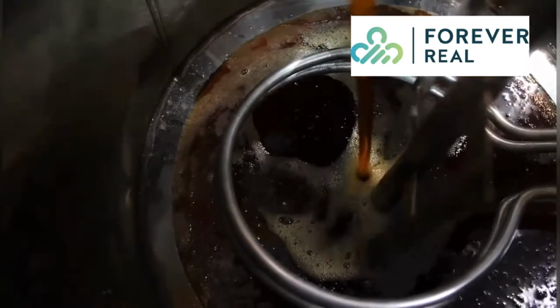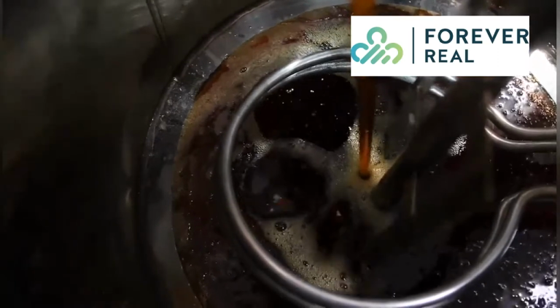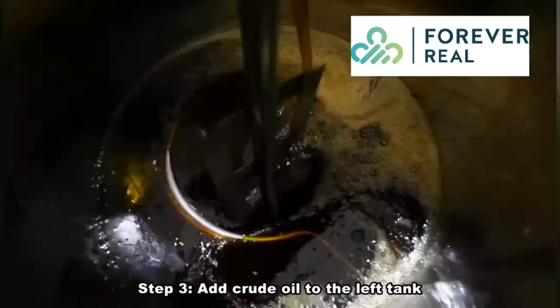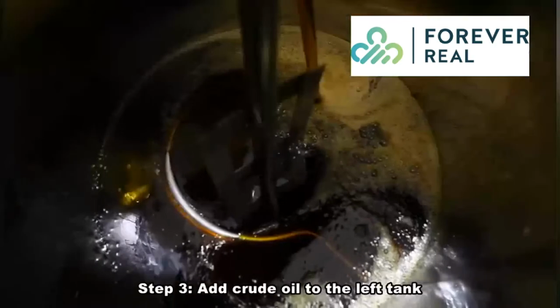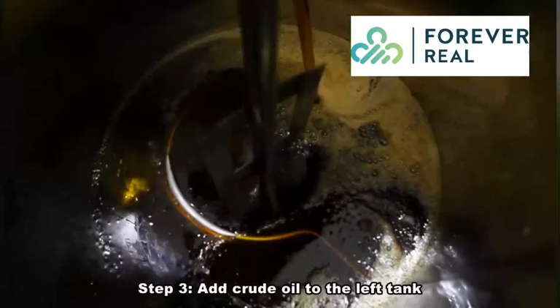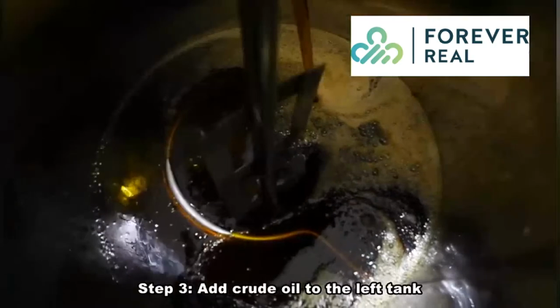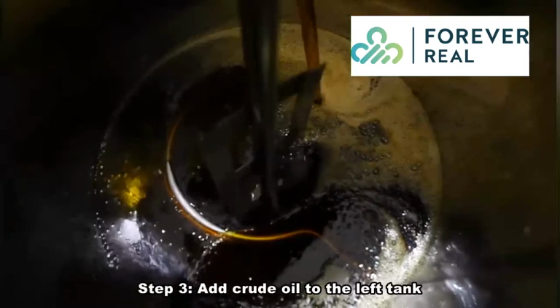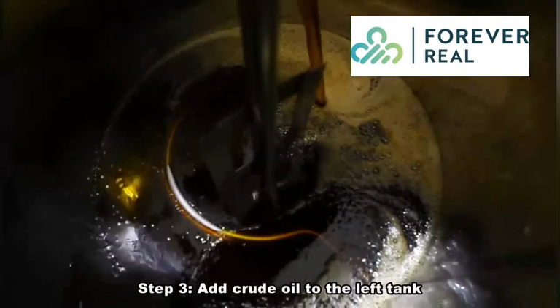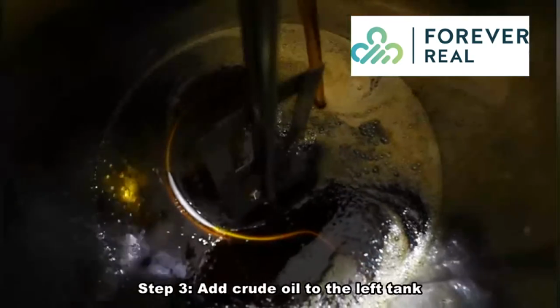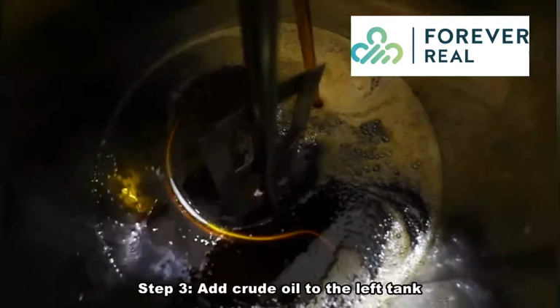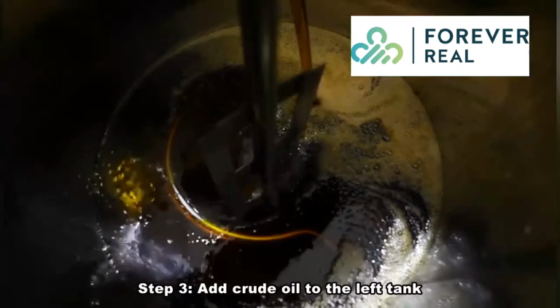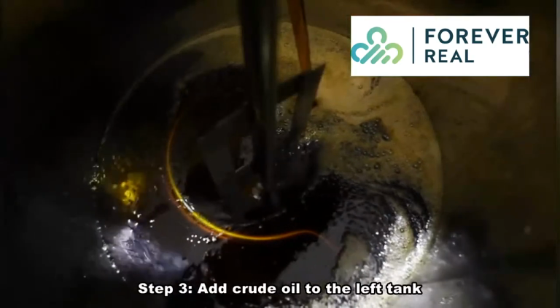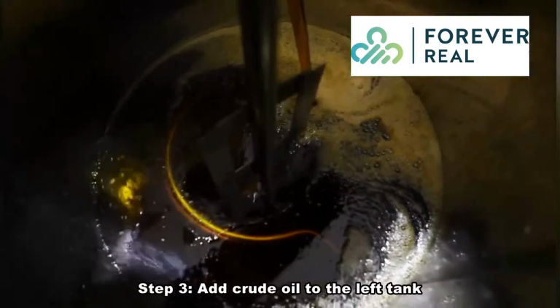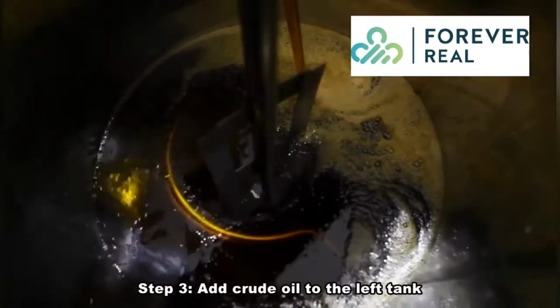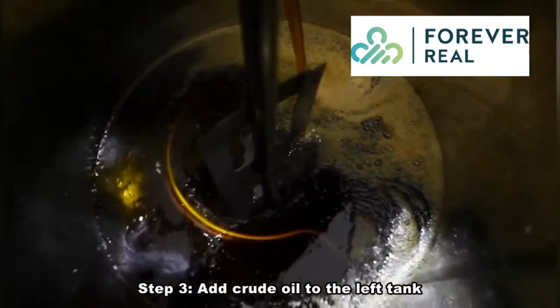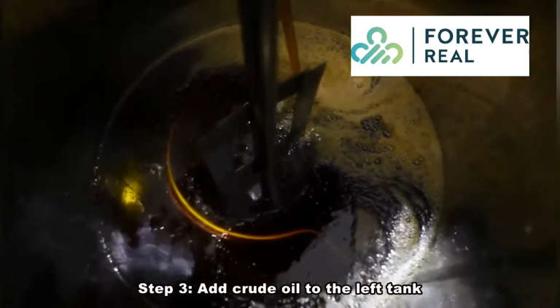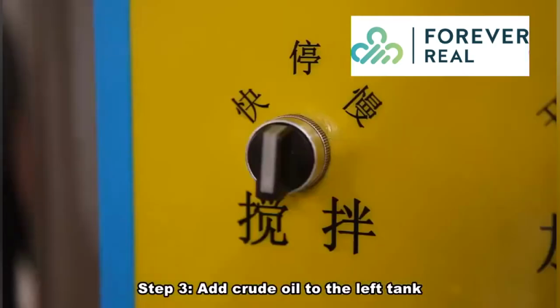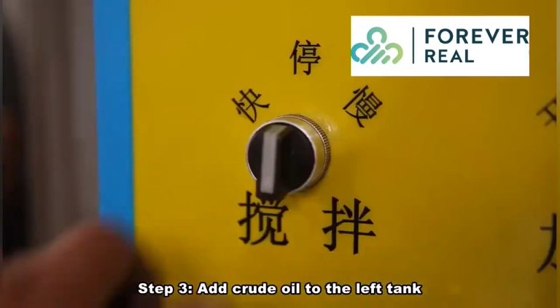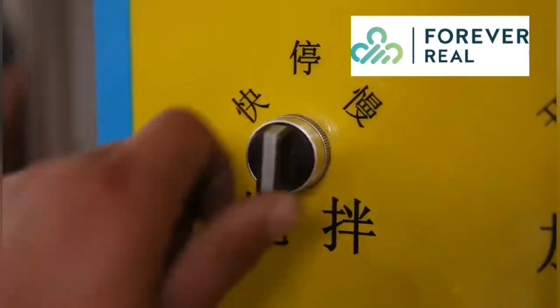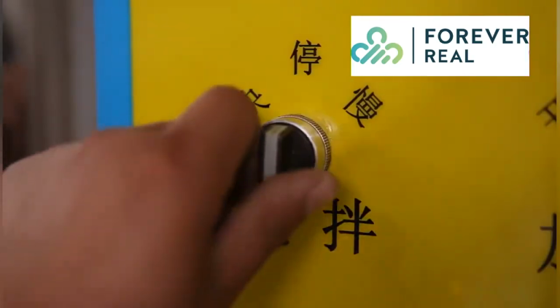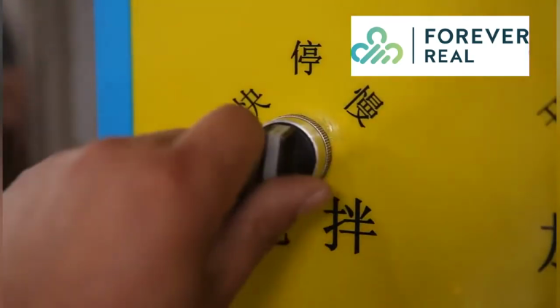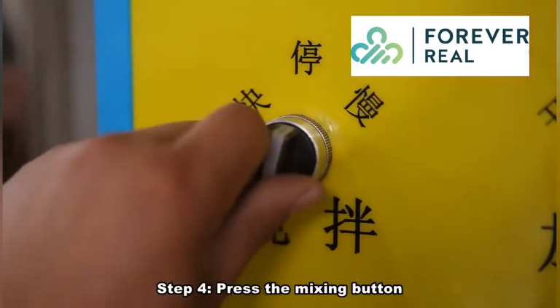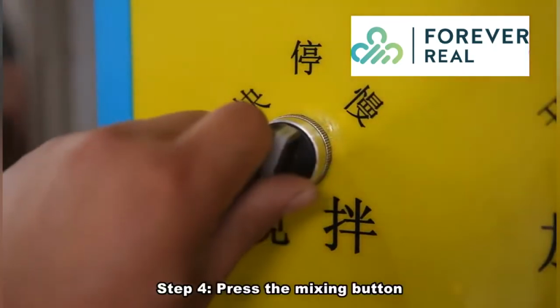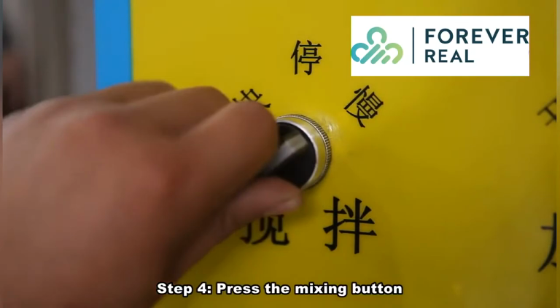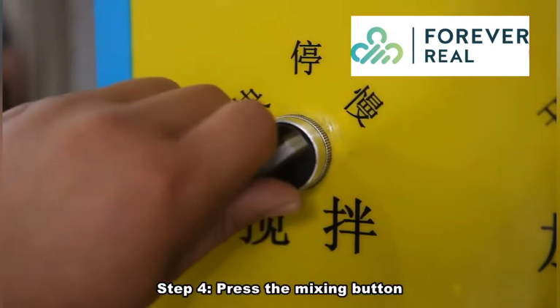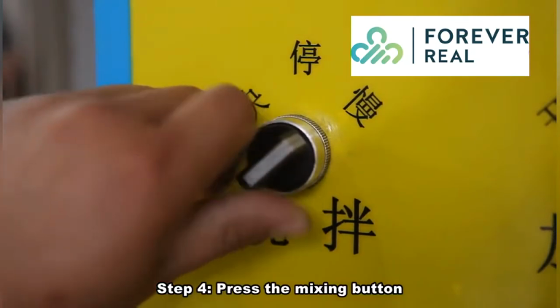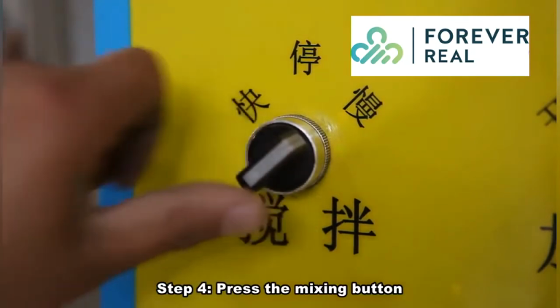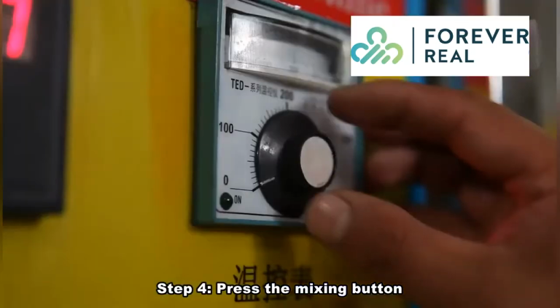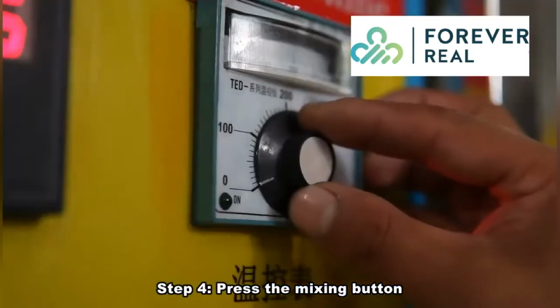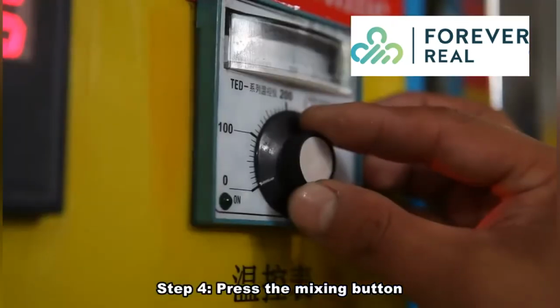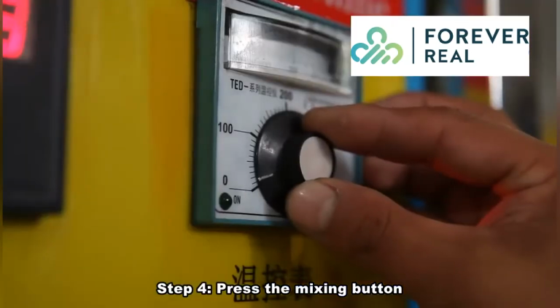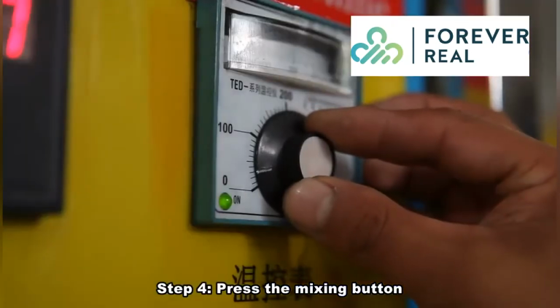Step 3. Add crude oil to the left tank. Step 4. Press the mixing button.